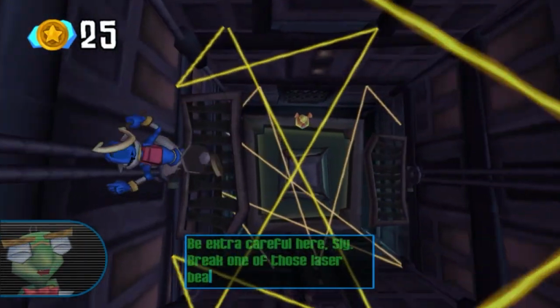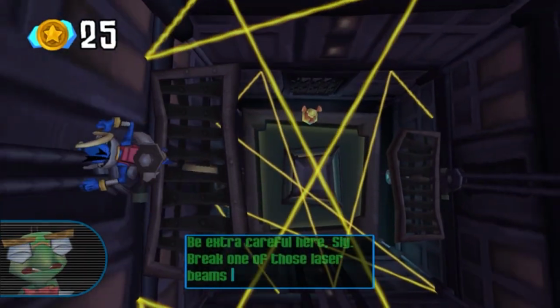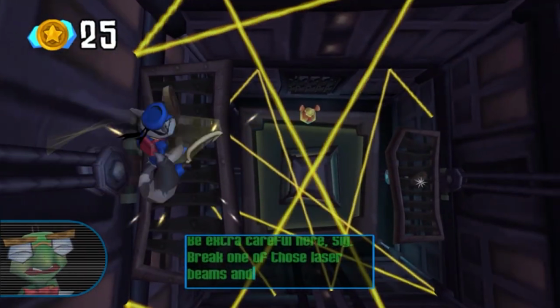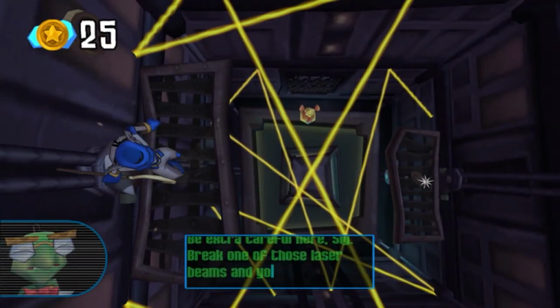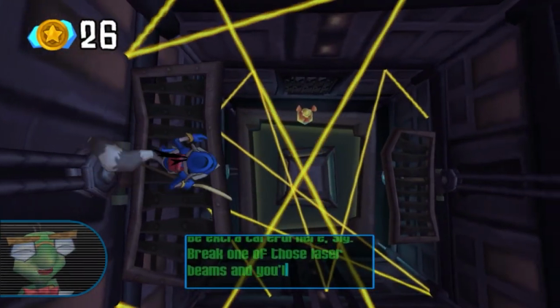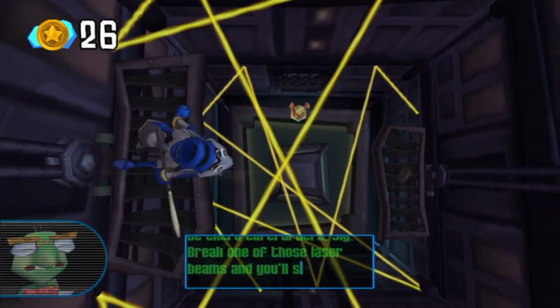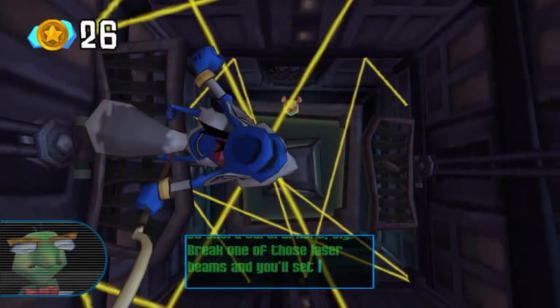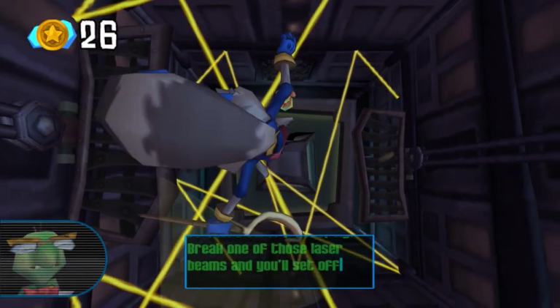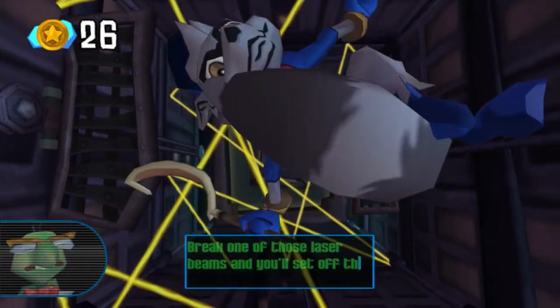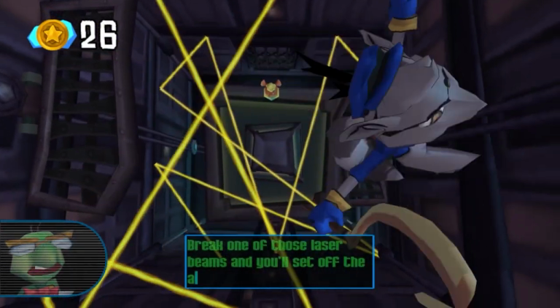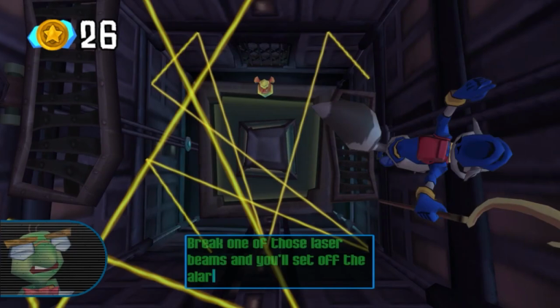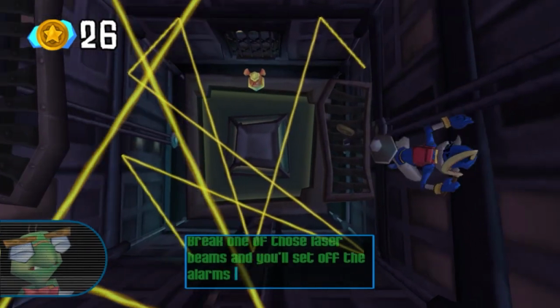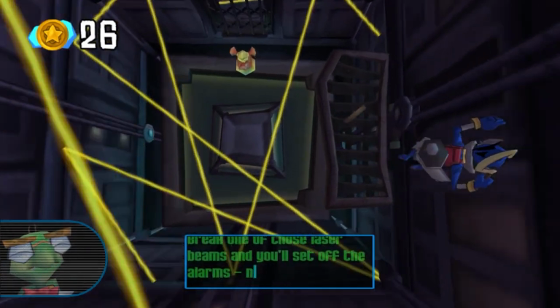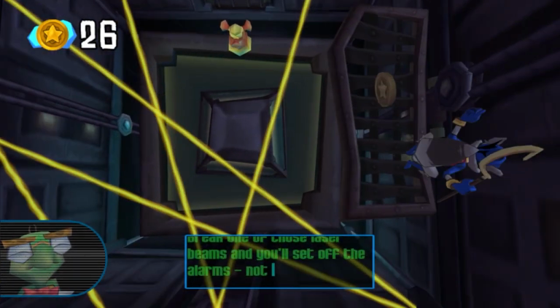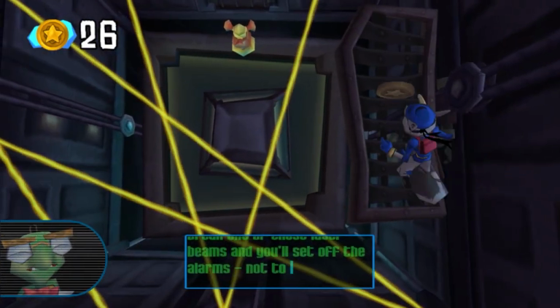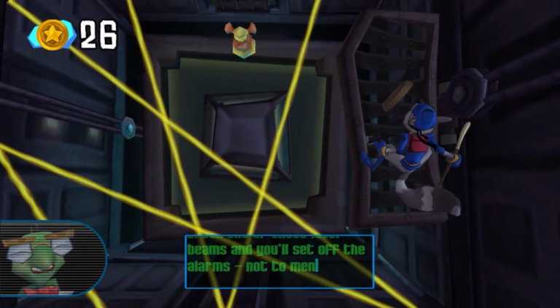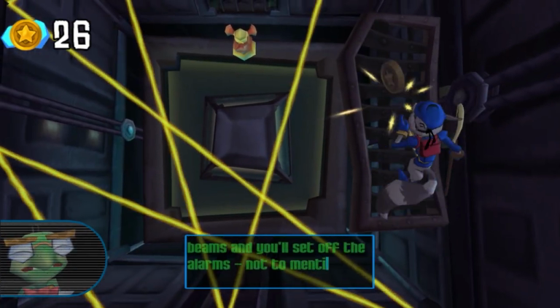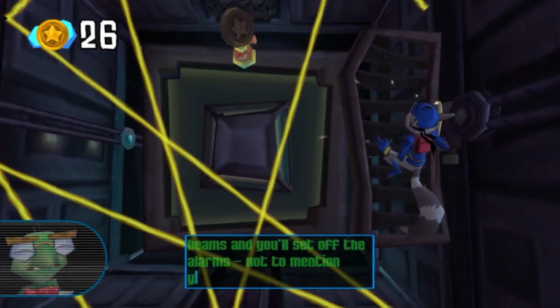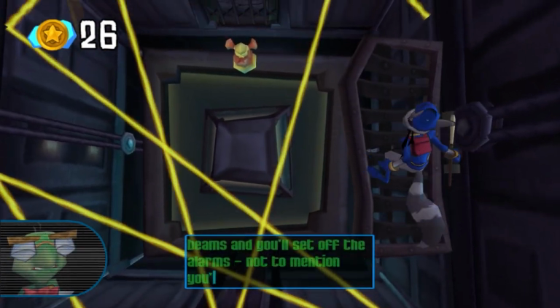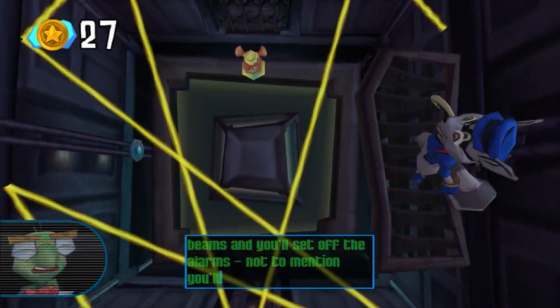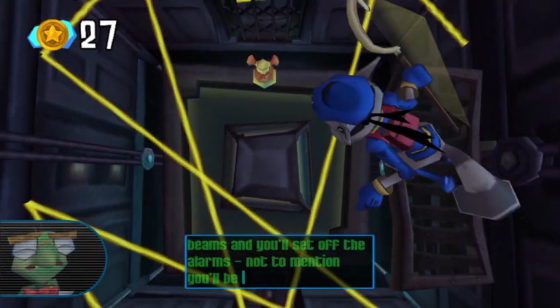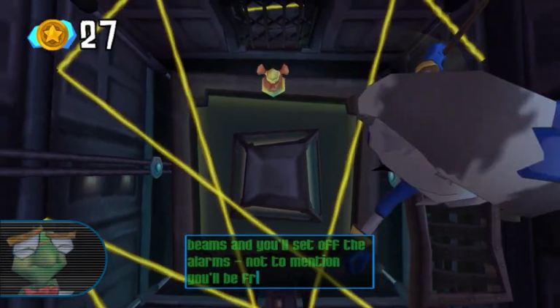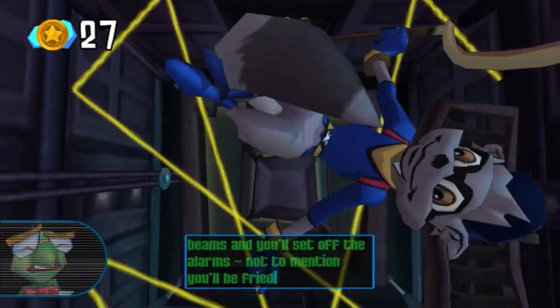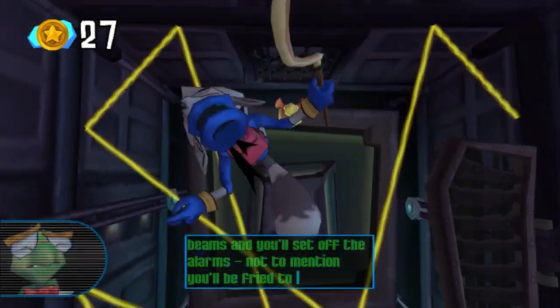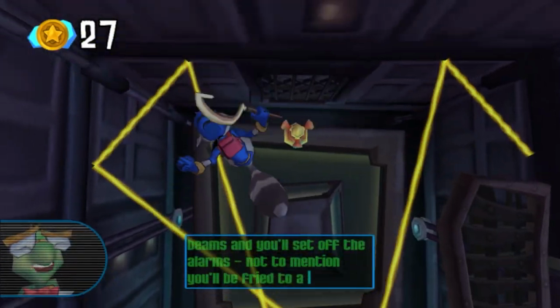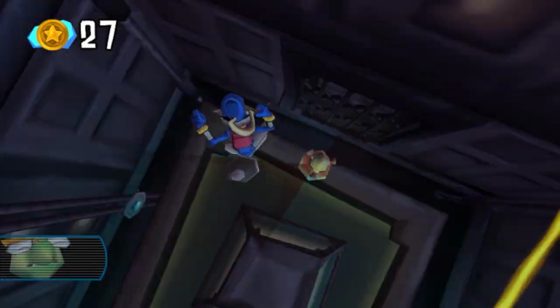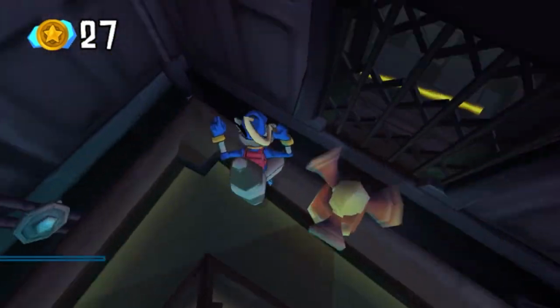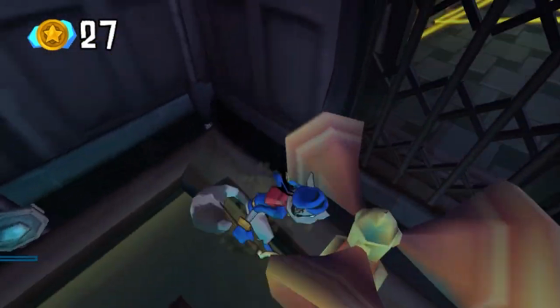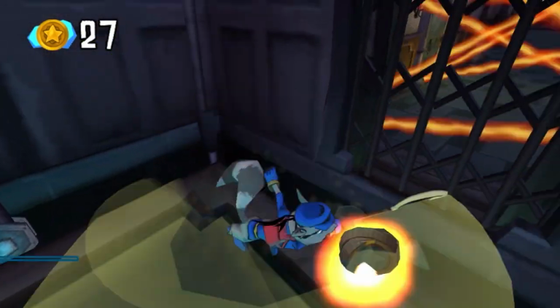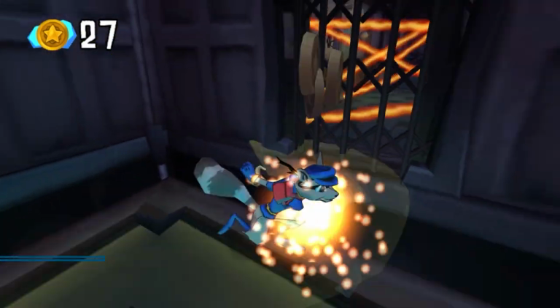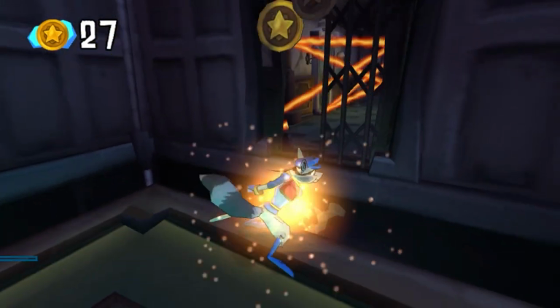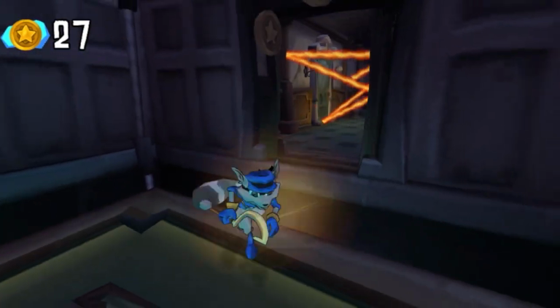Foxy Lady is our first real trophy here in this trophy guide, and you'll get it for opening the vault in Carmelita's office and taking back the Cooper family's master thieving guide, the Thievius Raccoonus. Then you'll get to learn the ropes when you escape Inspector Fox with the goods in hand. It's honestly a great intro and sets the tone for the rest of the game. While traversing the rooftop, you will inevitably get the Coin Collector trophy for picking up a single coin — I actually think this trophy is impossible to miss.